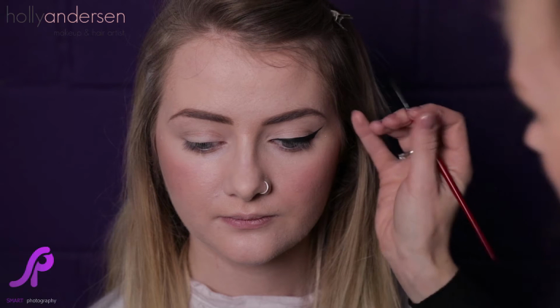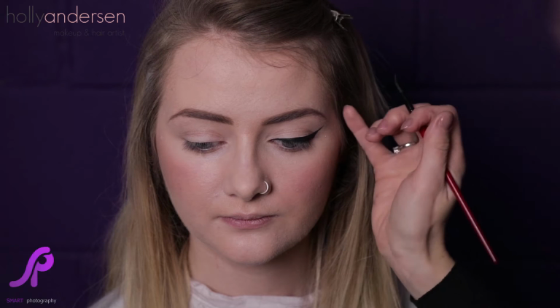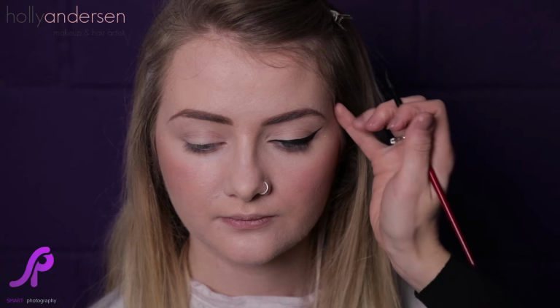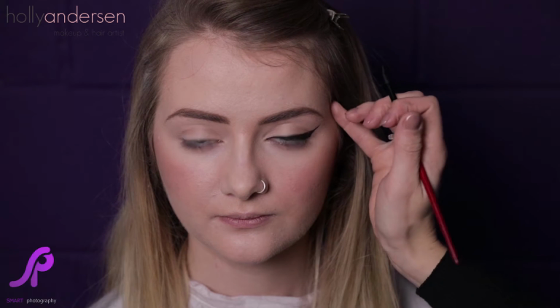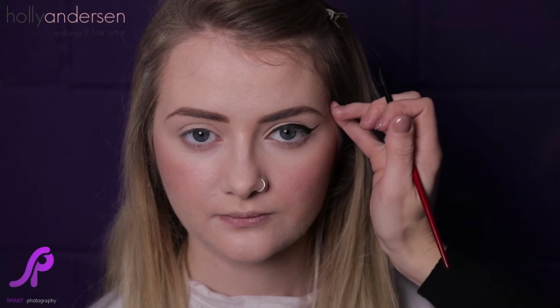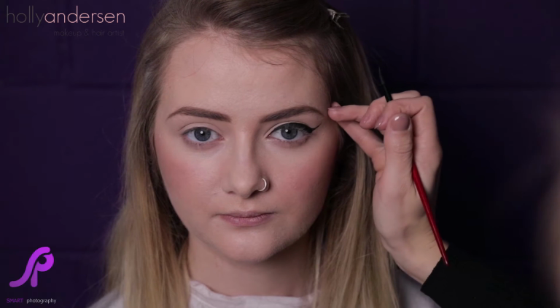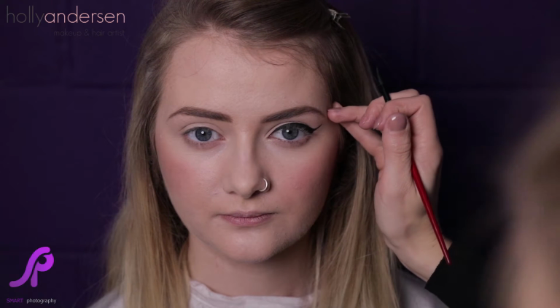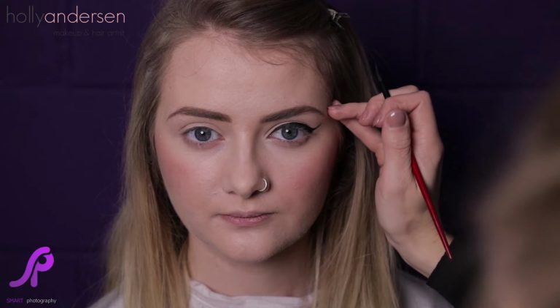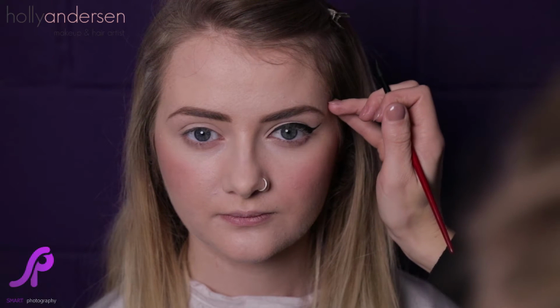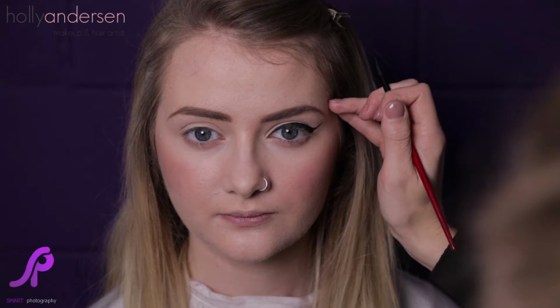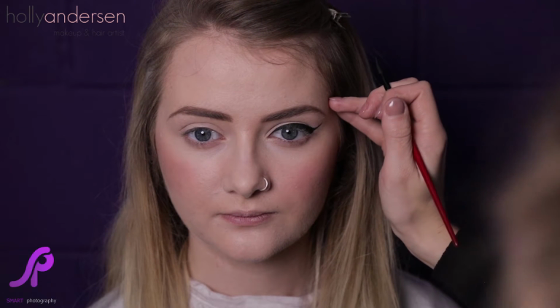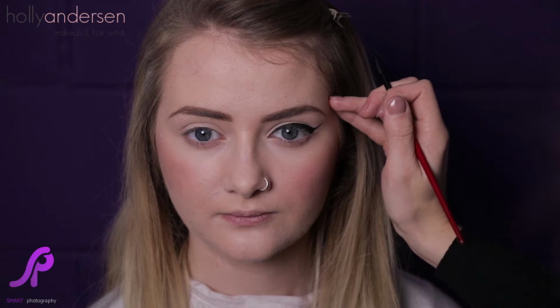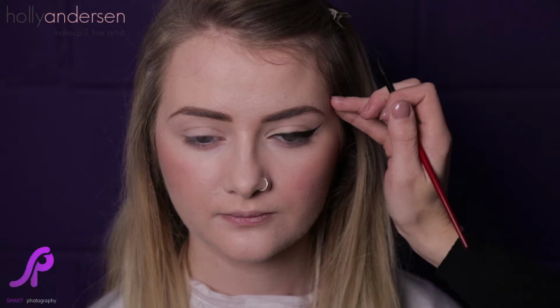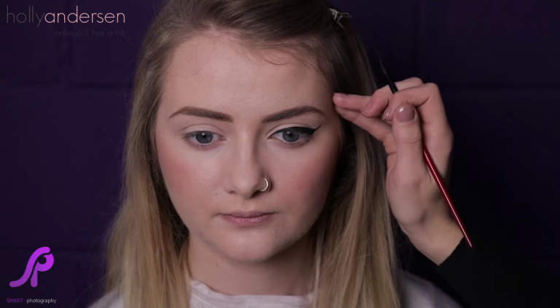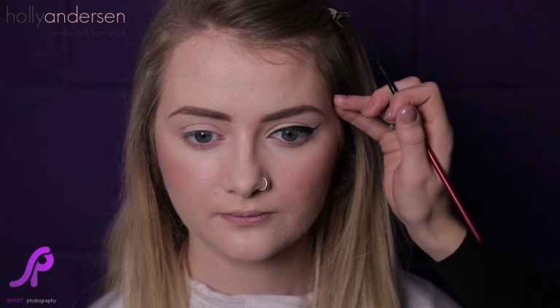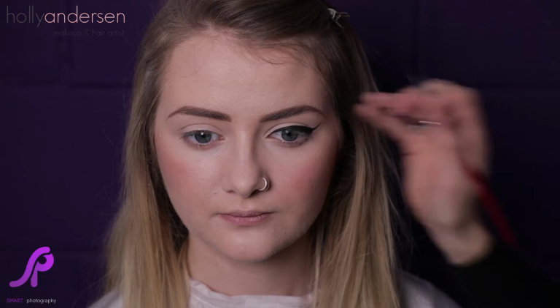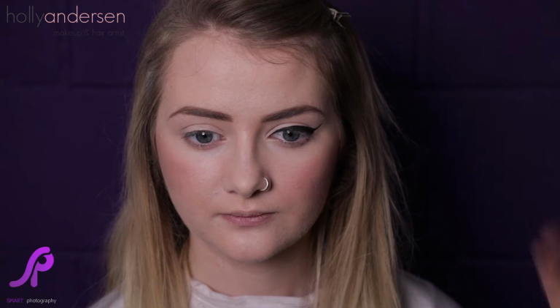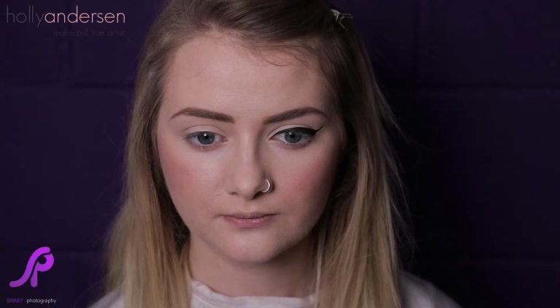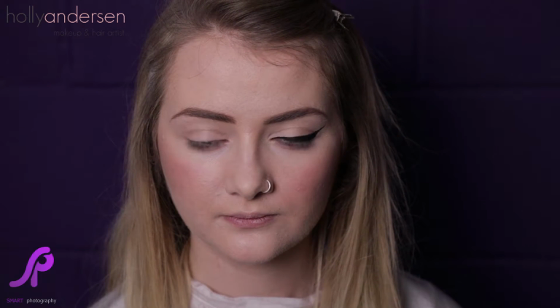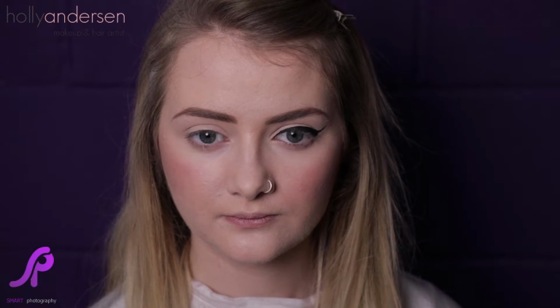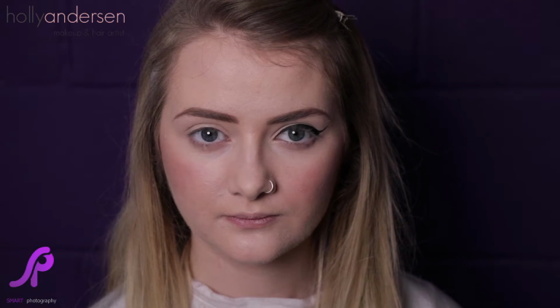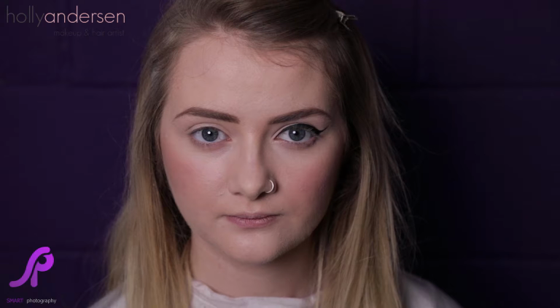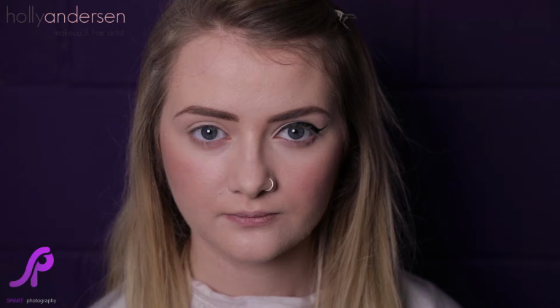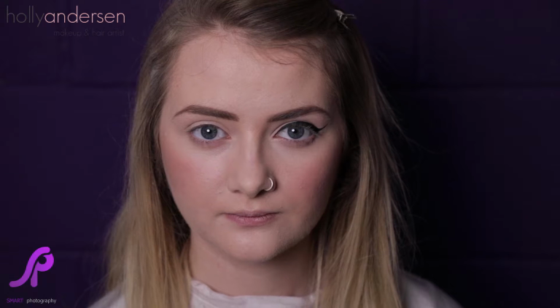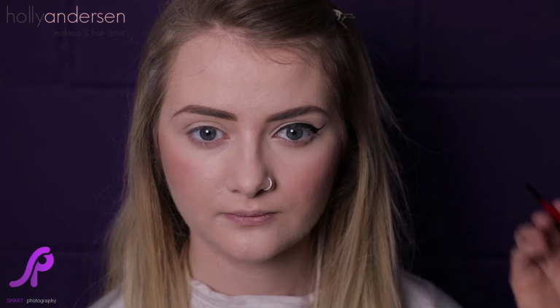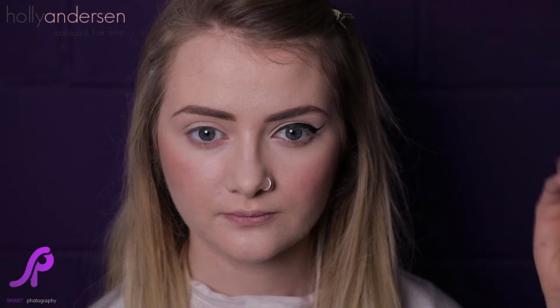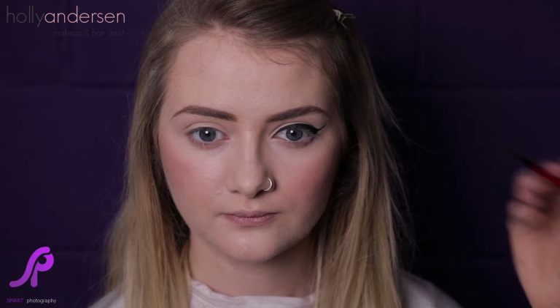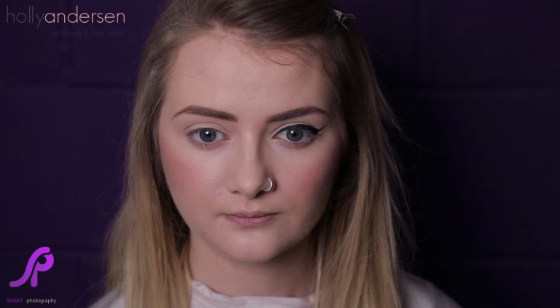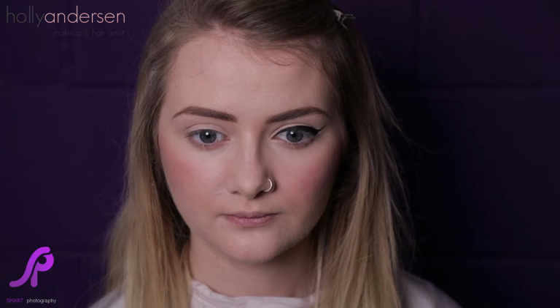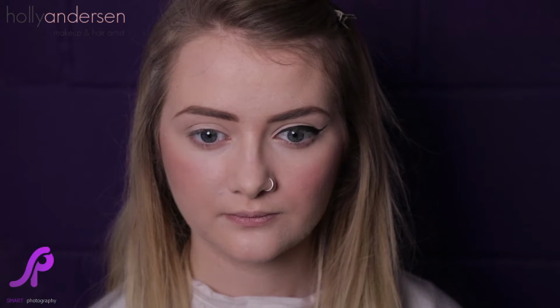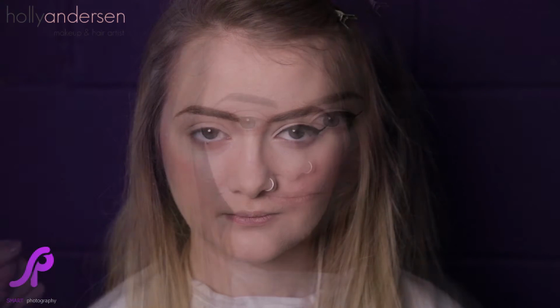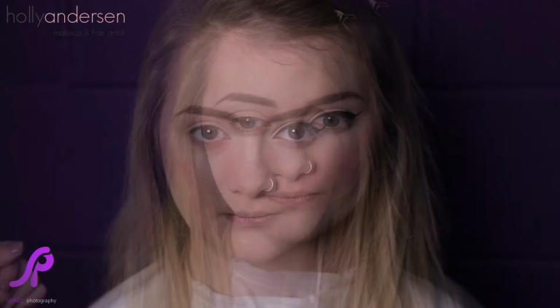And that's how to do the perfect winged liner. So we're now going to move on to the other eye.